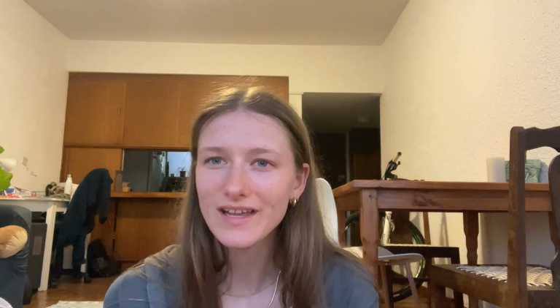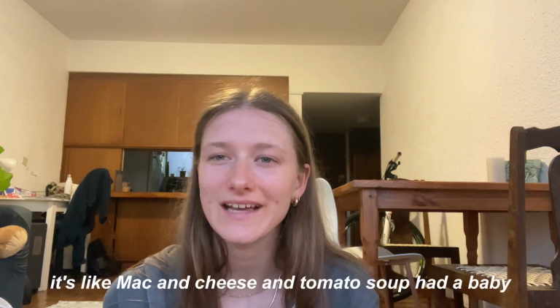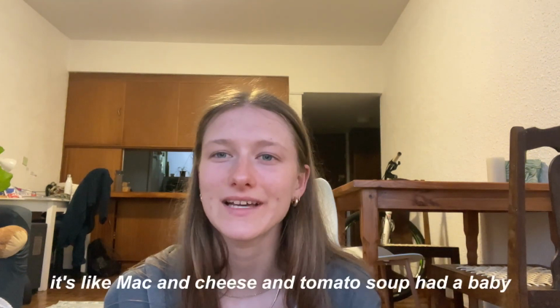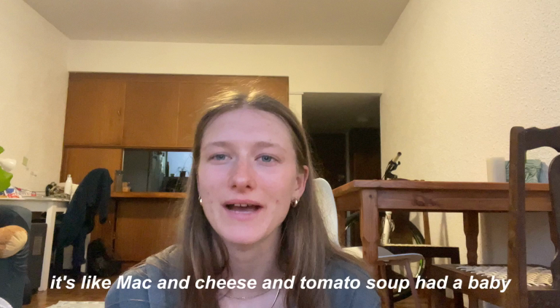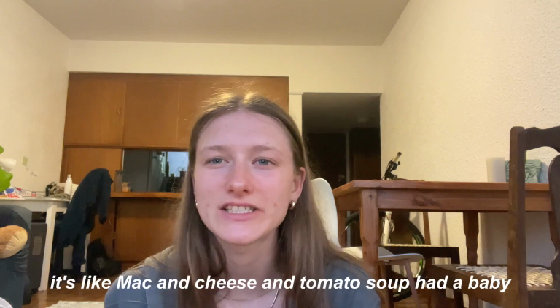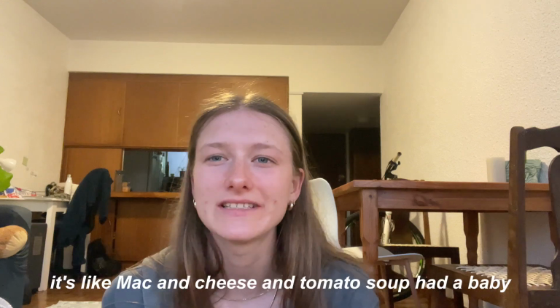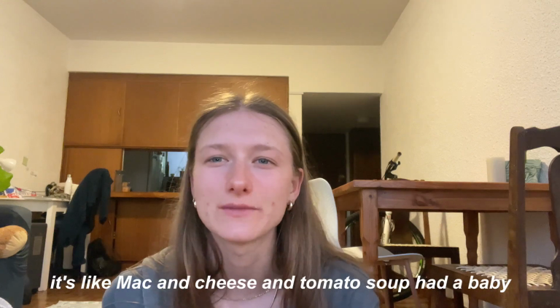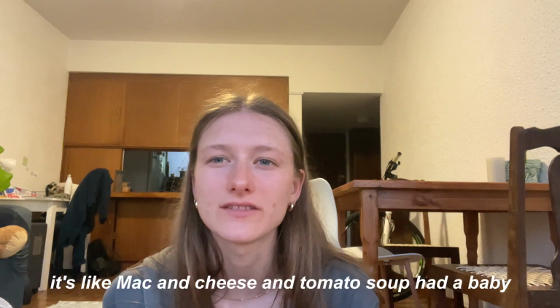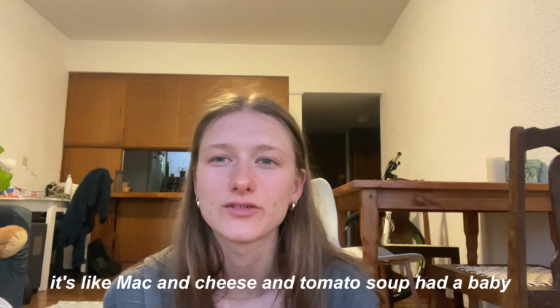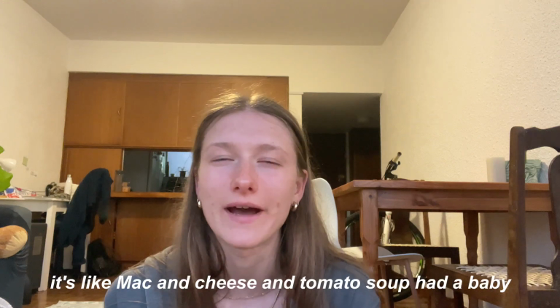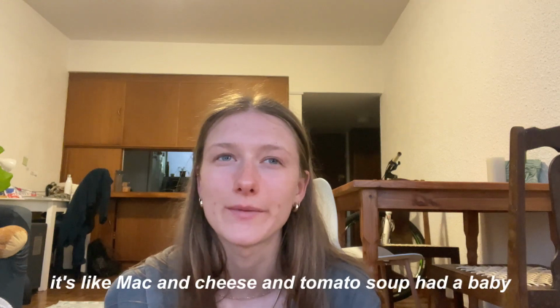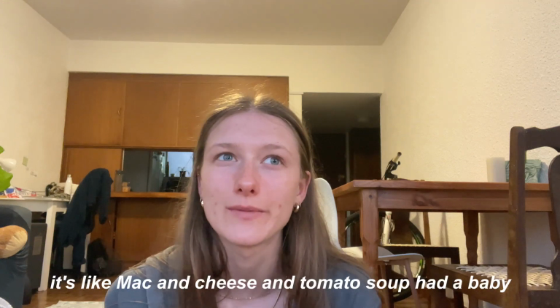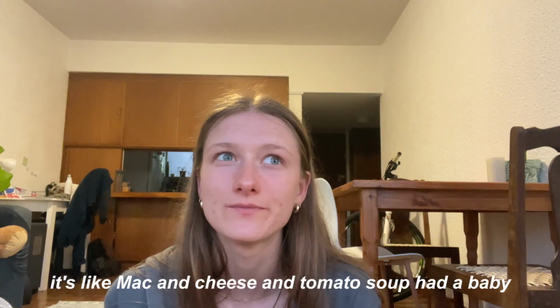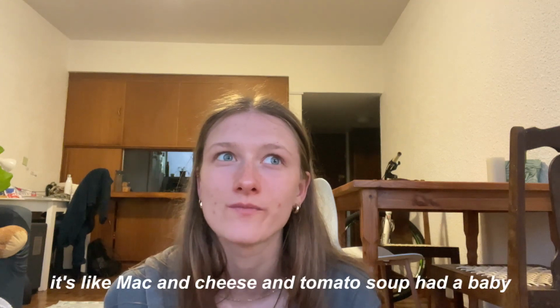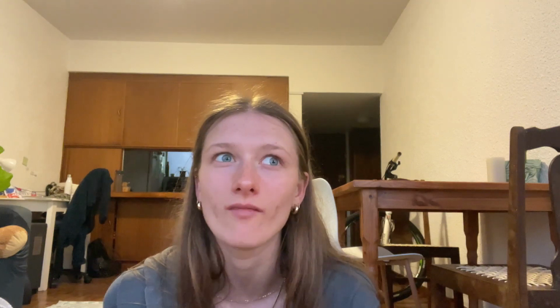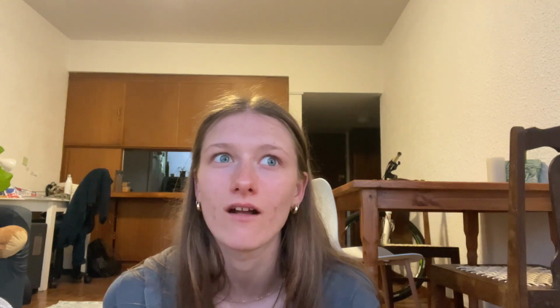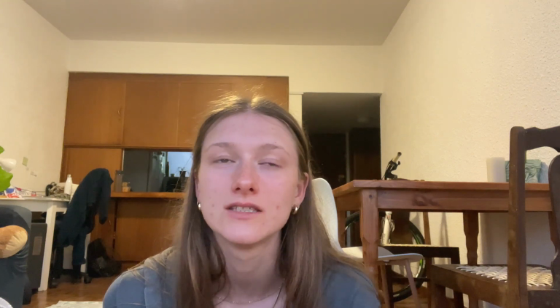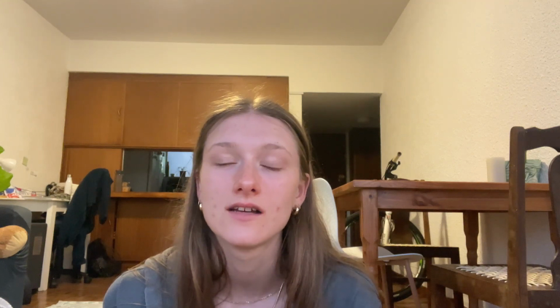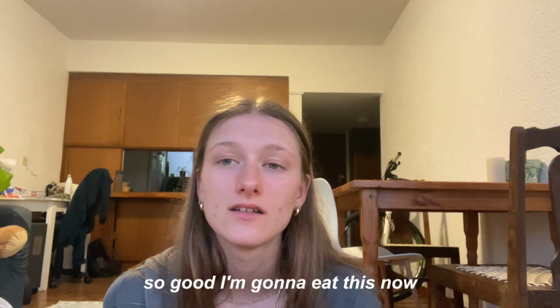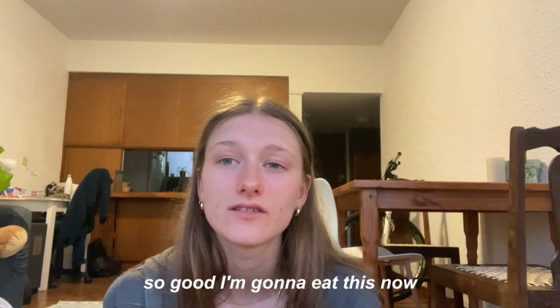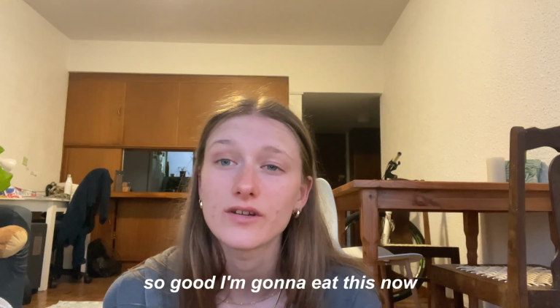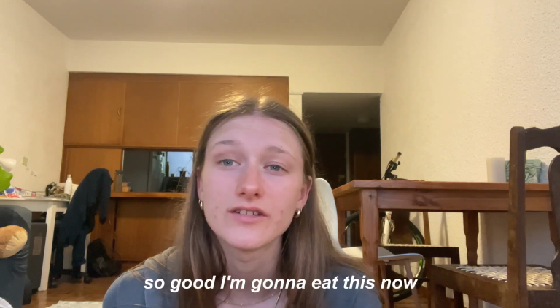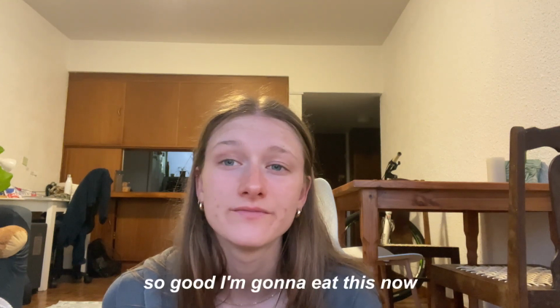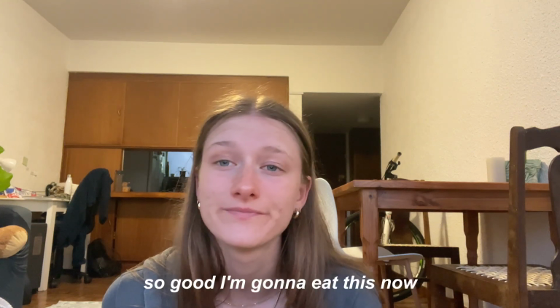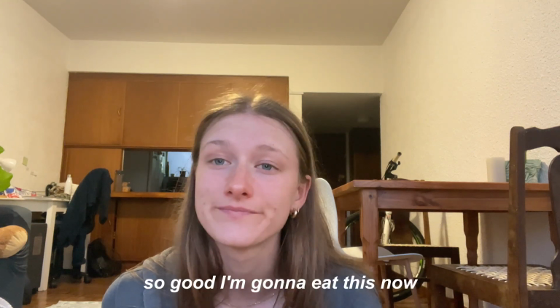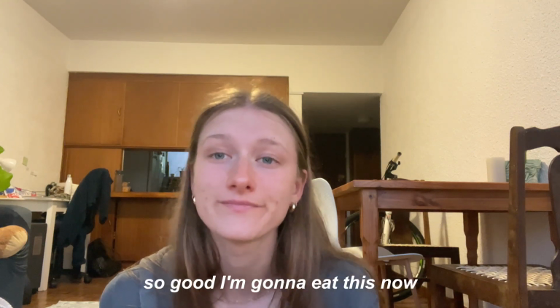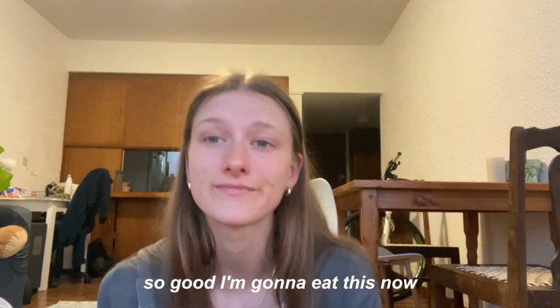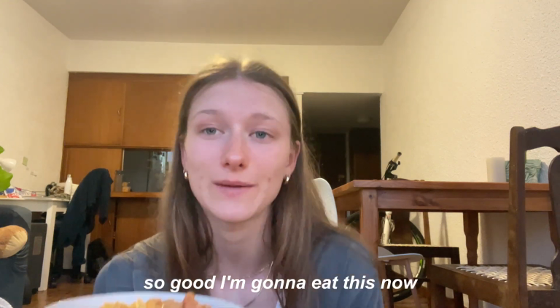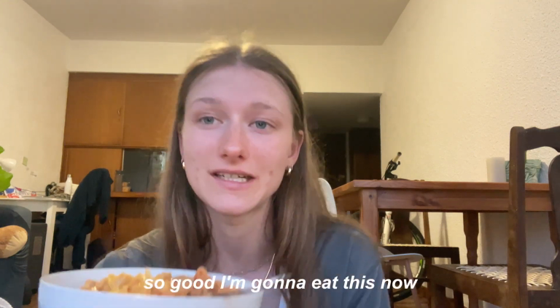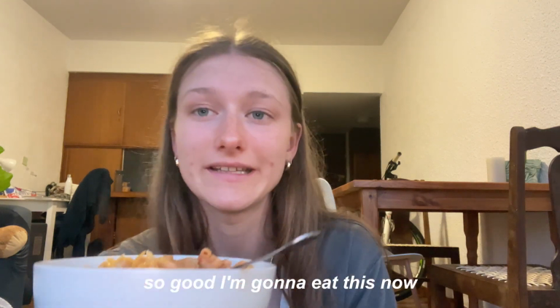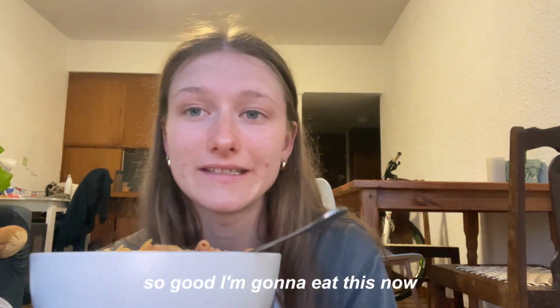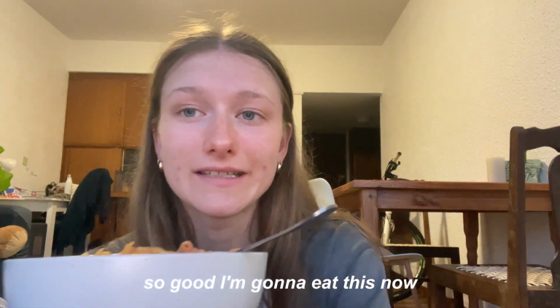It's like mac and cheese and tomato soup had a baby — so good. I'm going to eat this now.